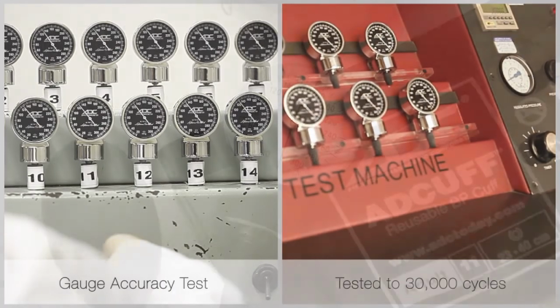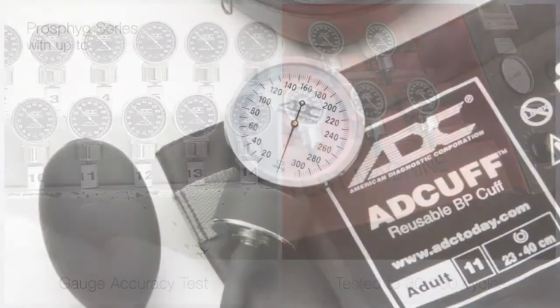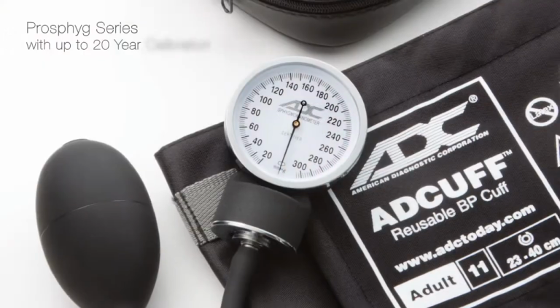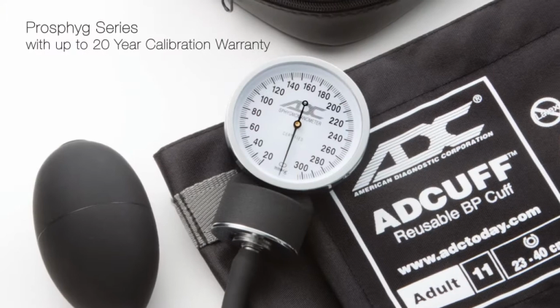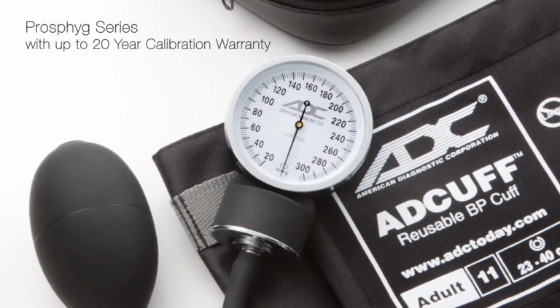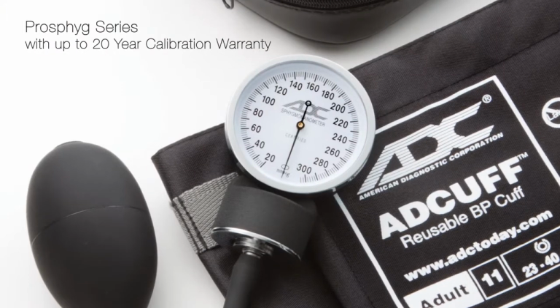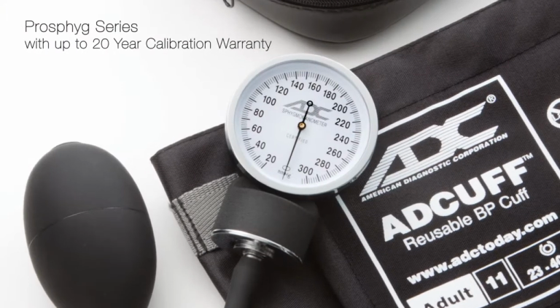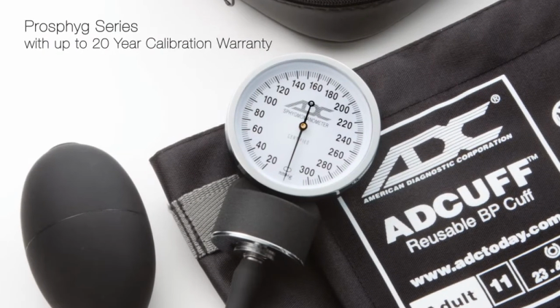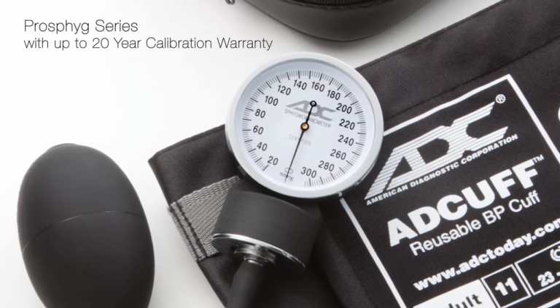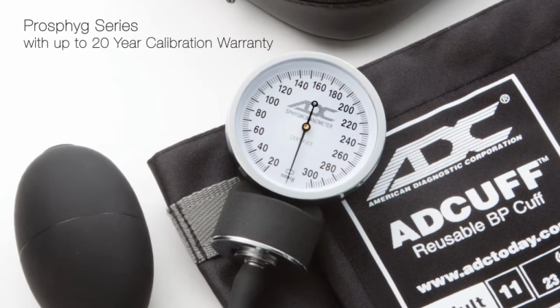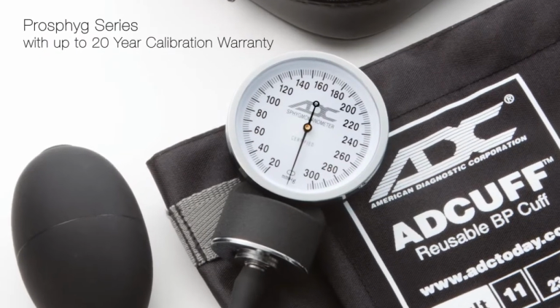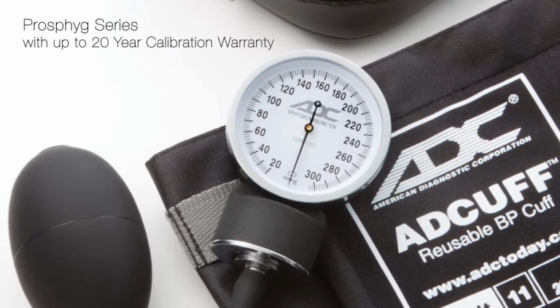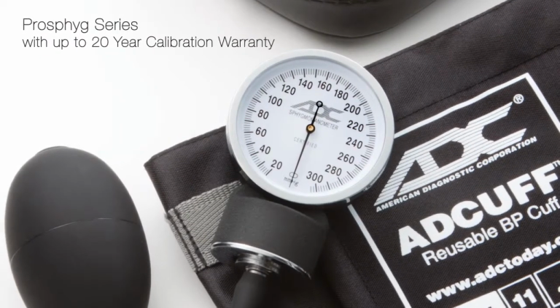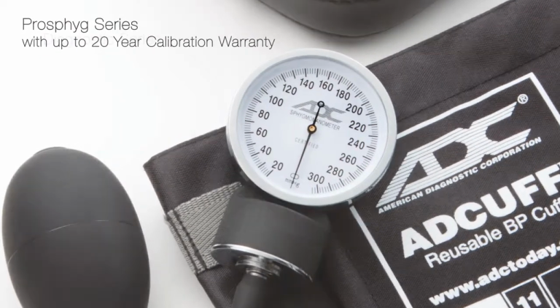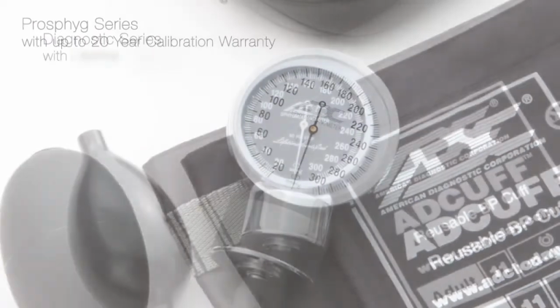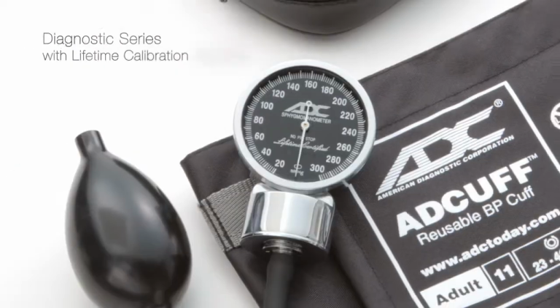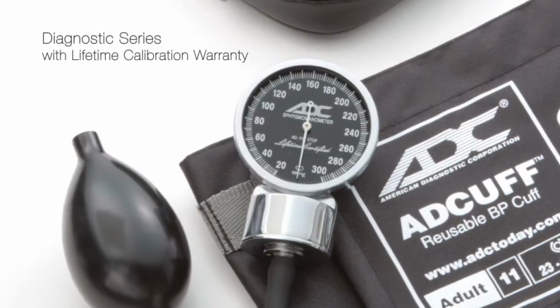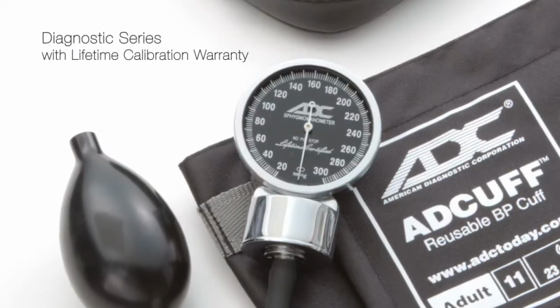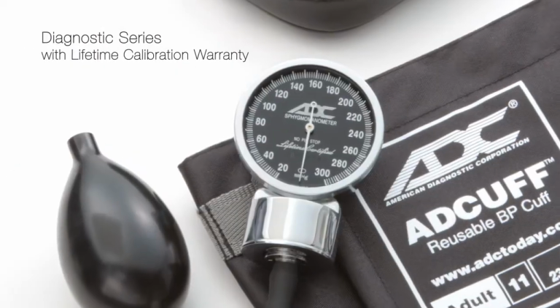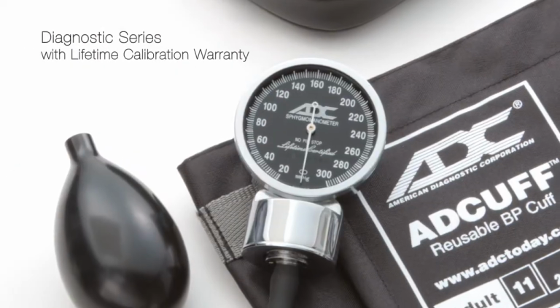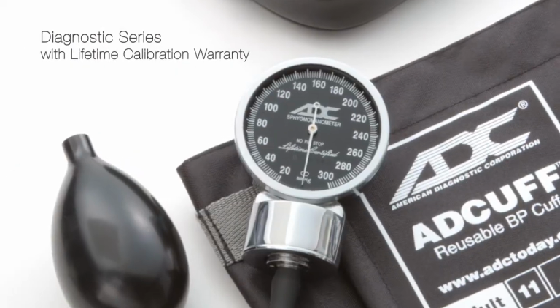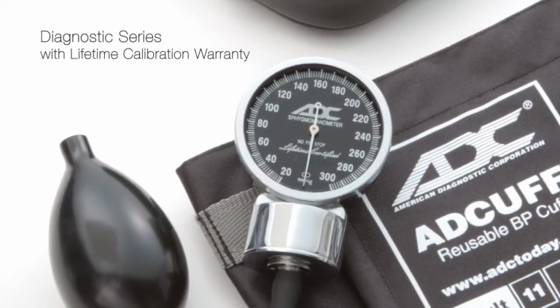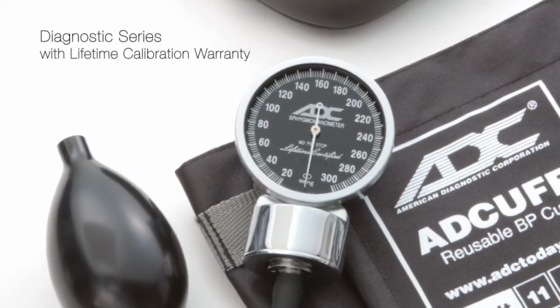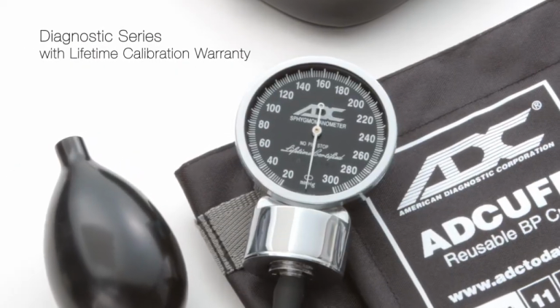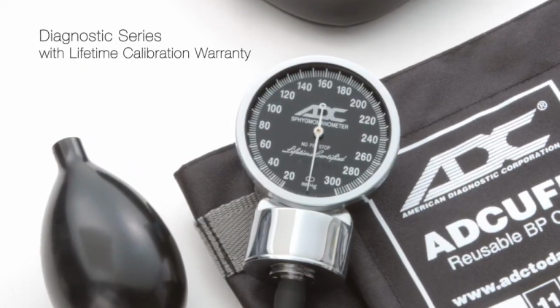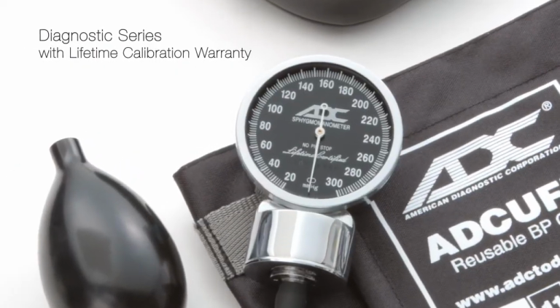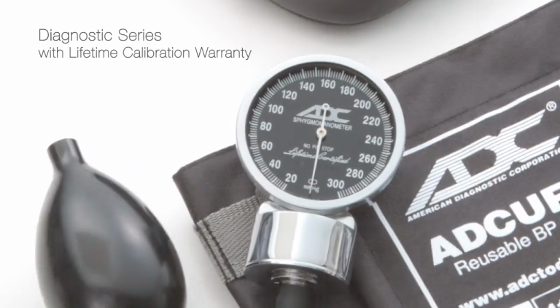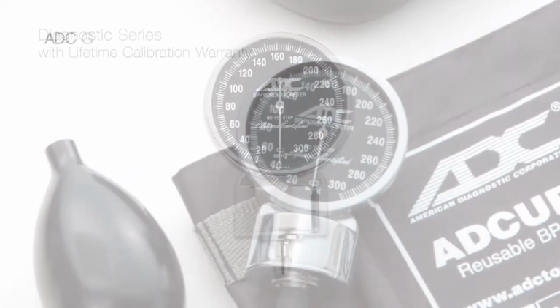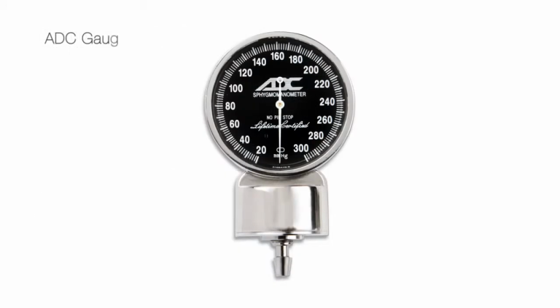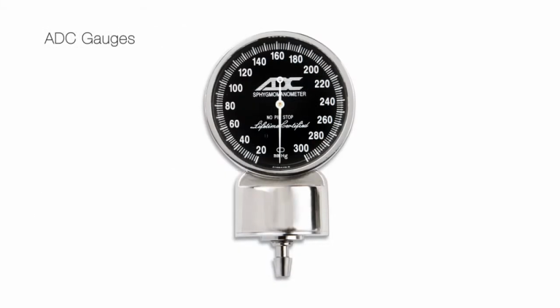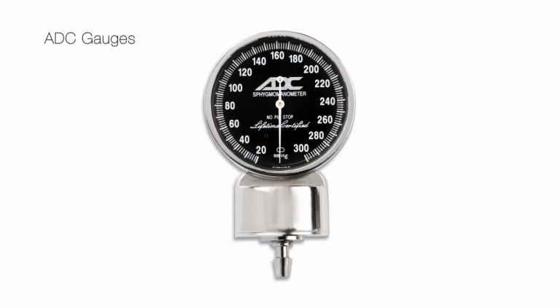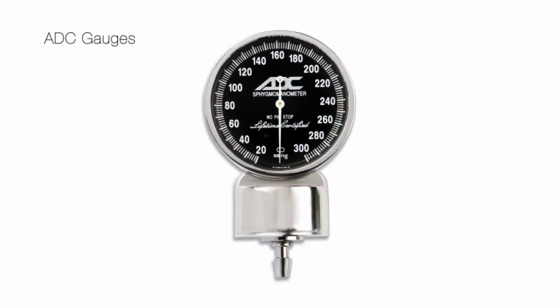ADC manometers are backed by the industry's most comprehensive warranties.